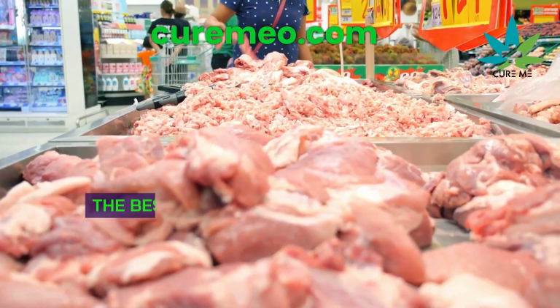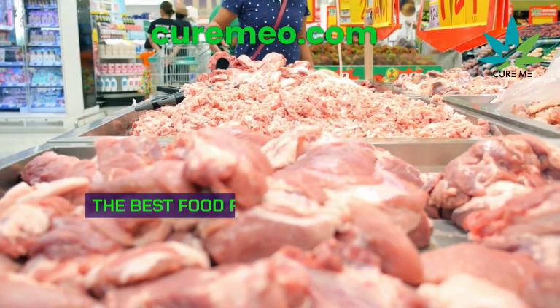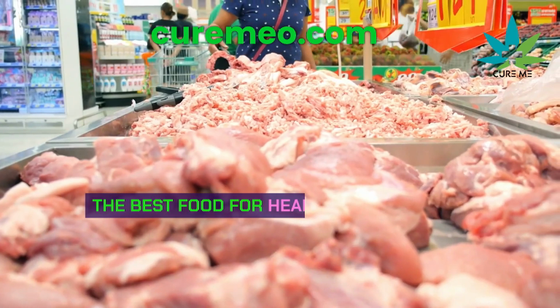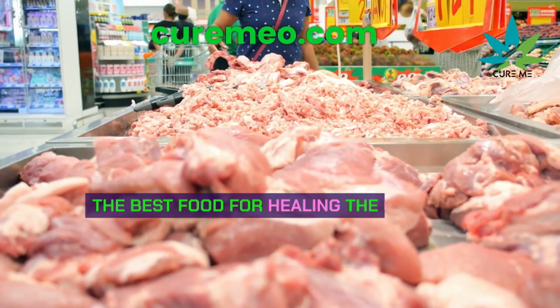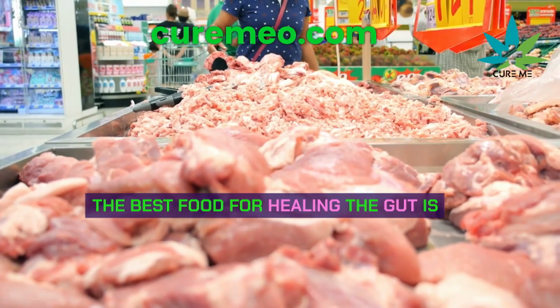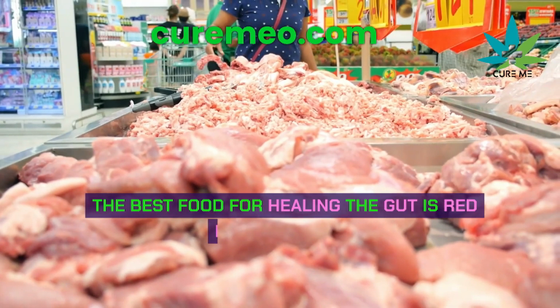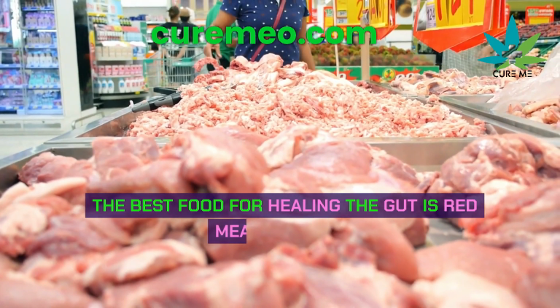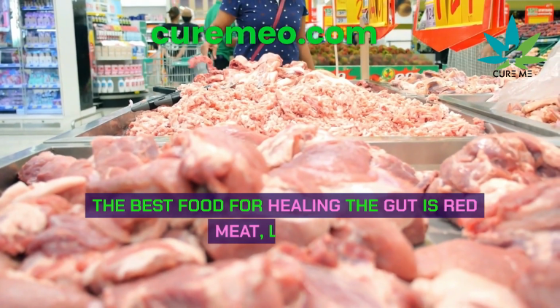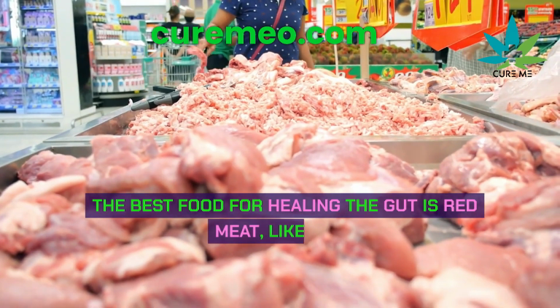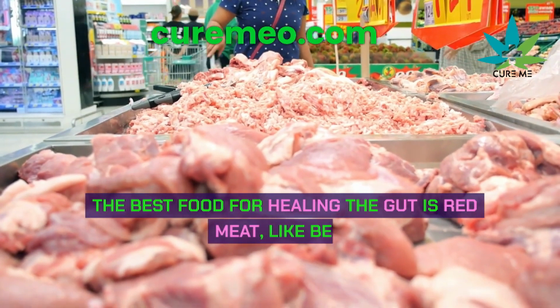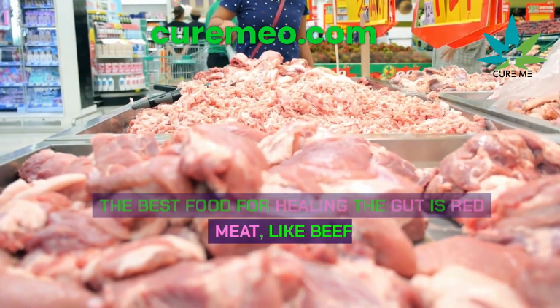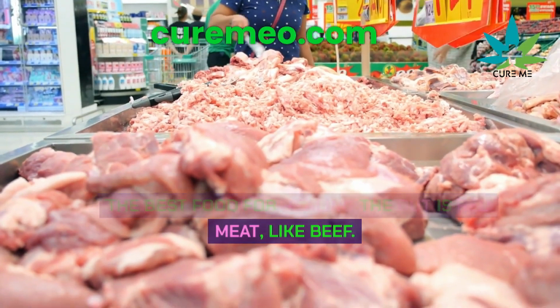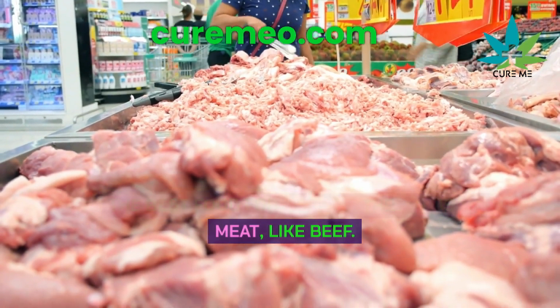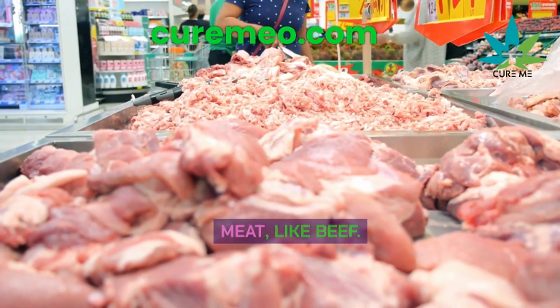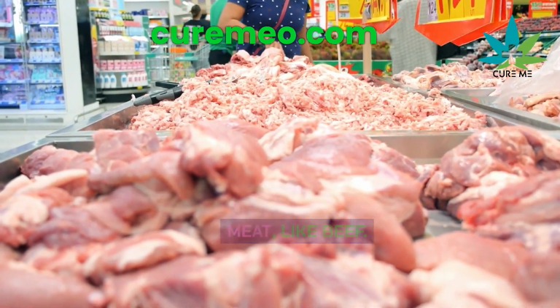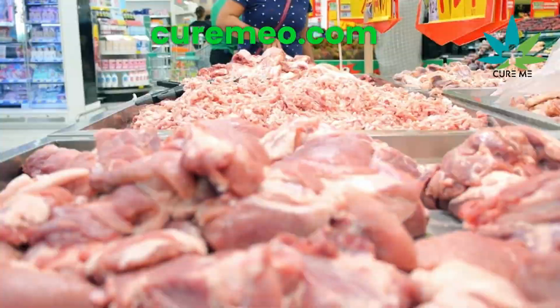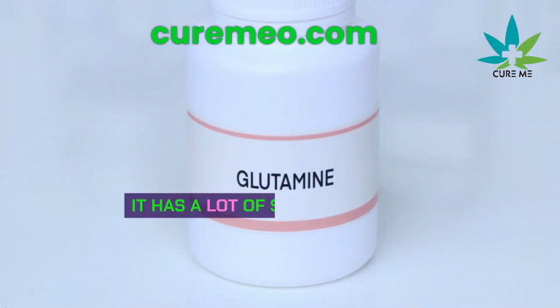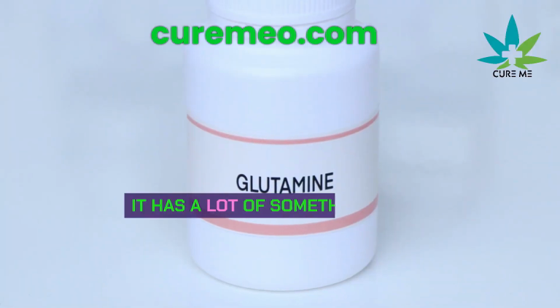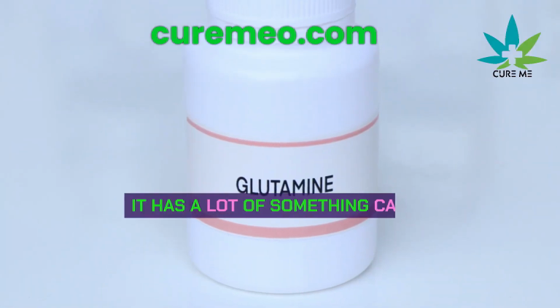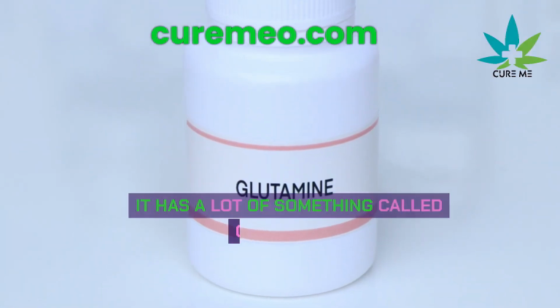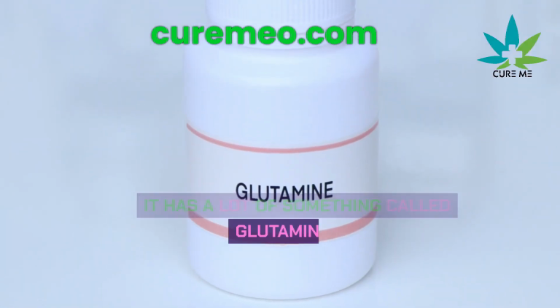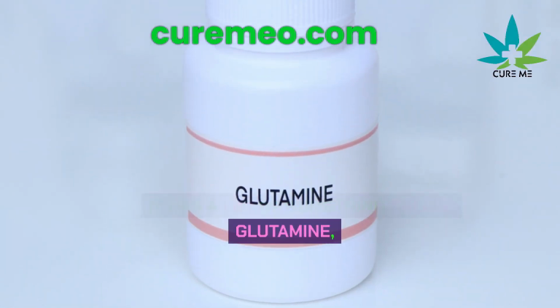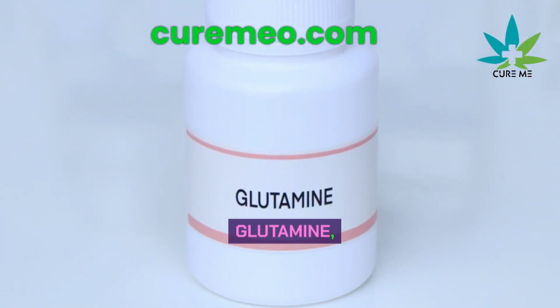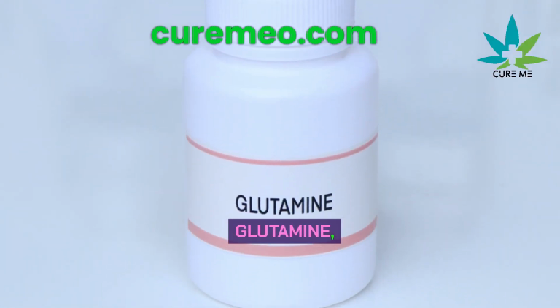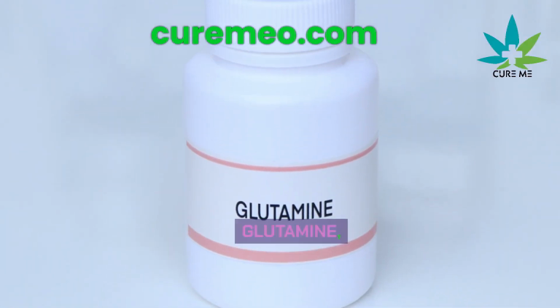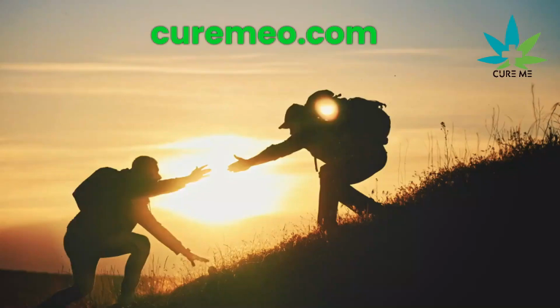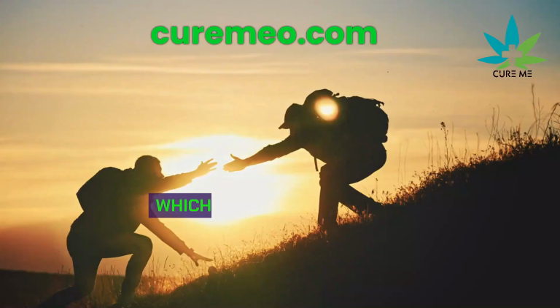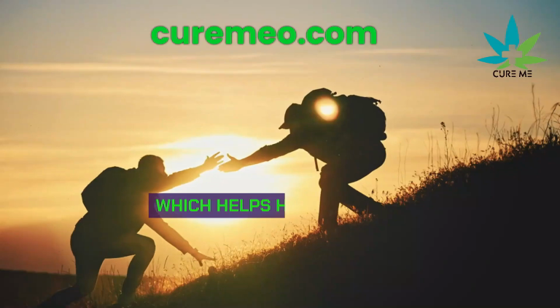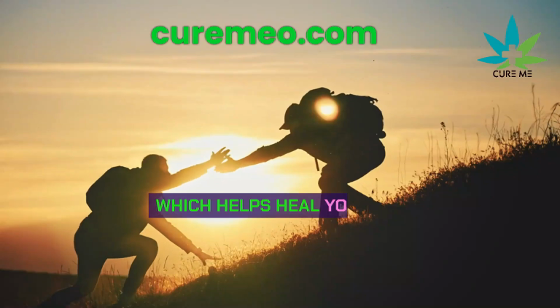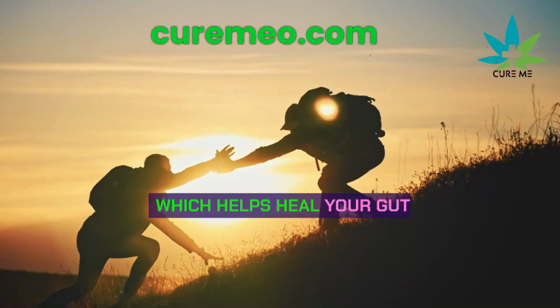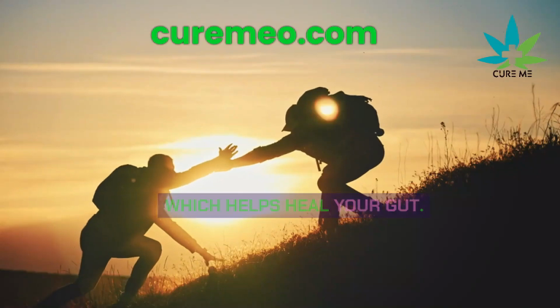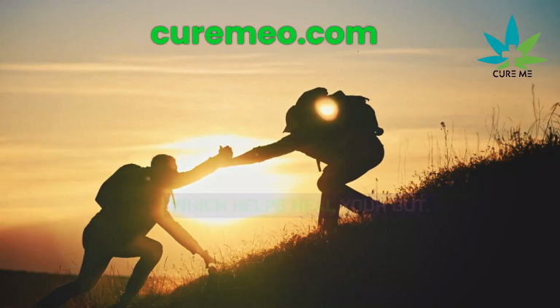The best food for healing the gut is red meat, like beef. It has a lot of something called glutamine, which helps heal your gut.